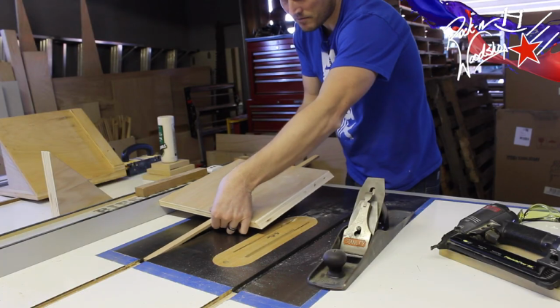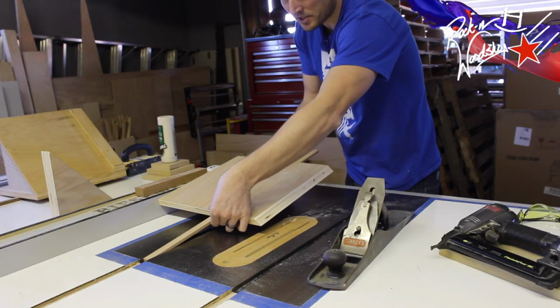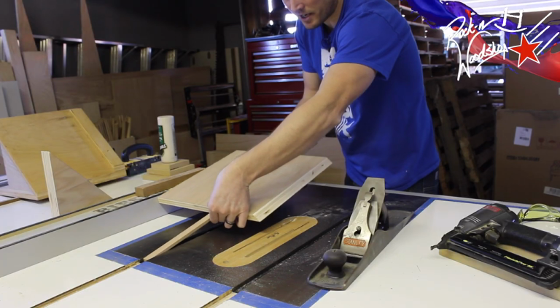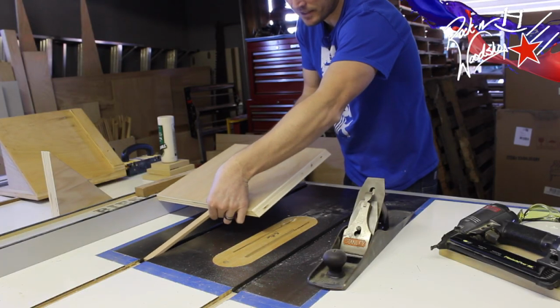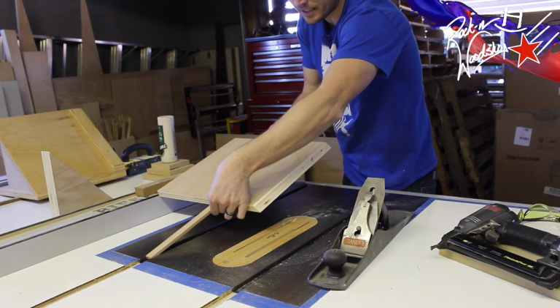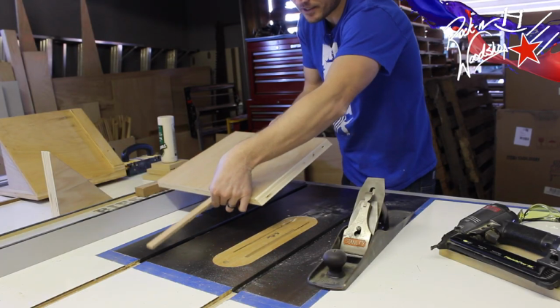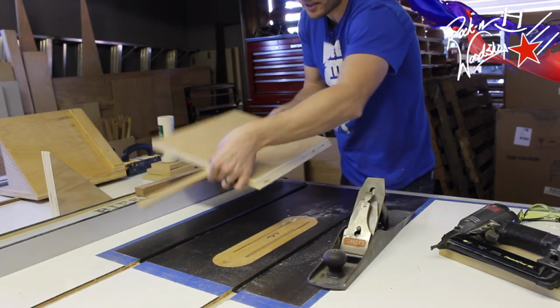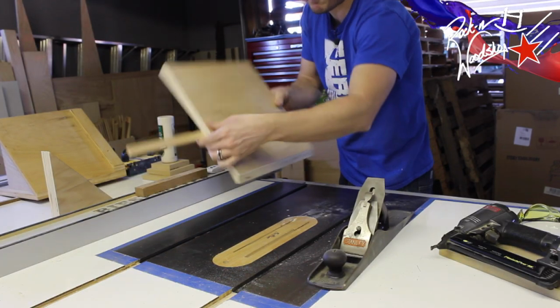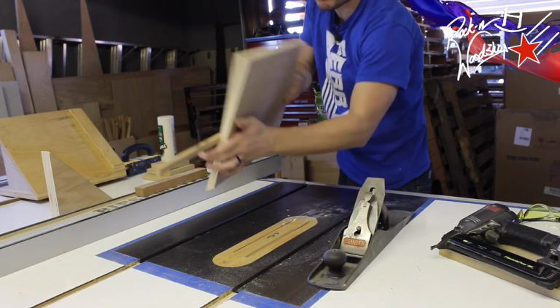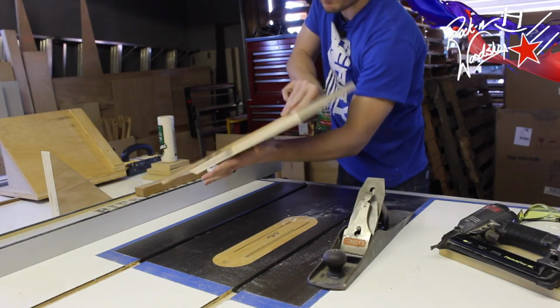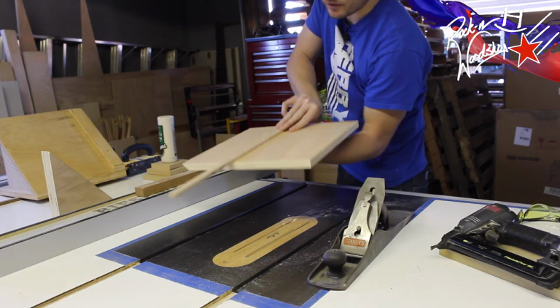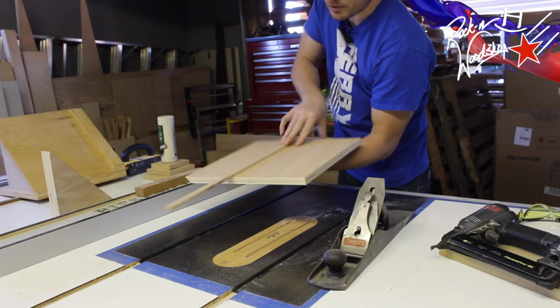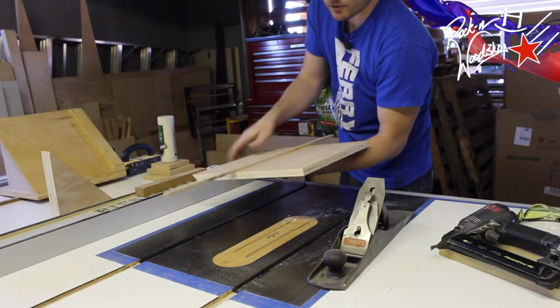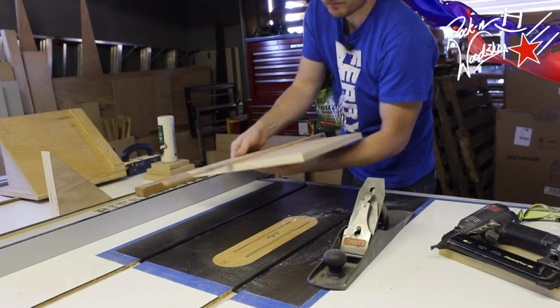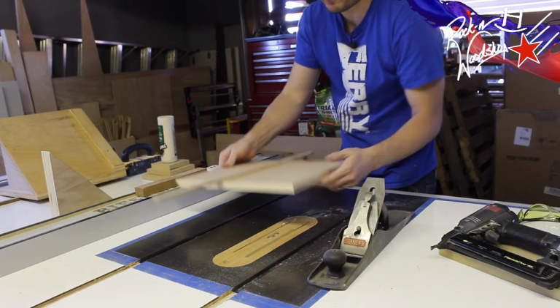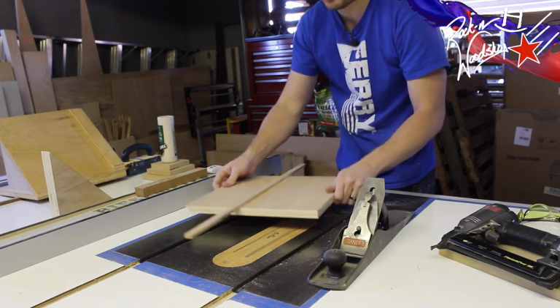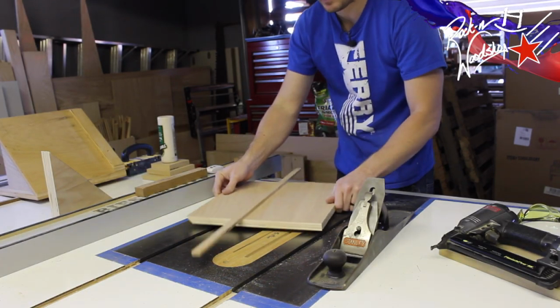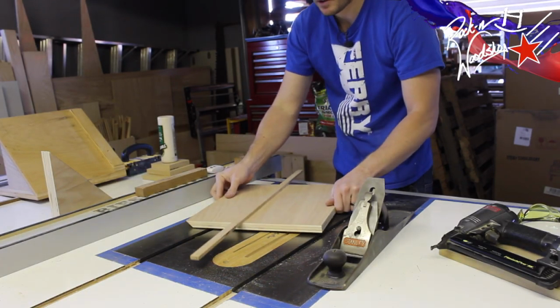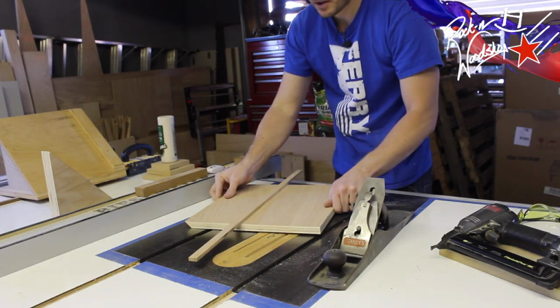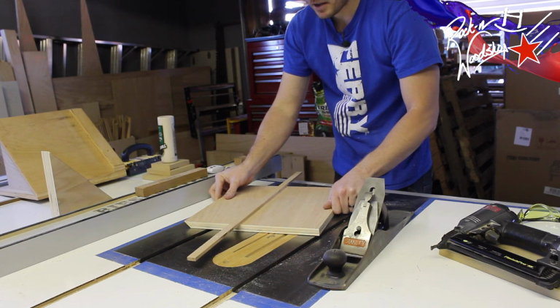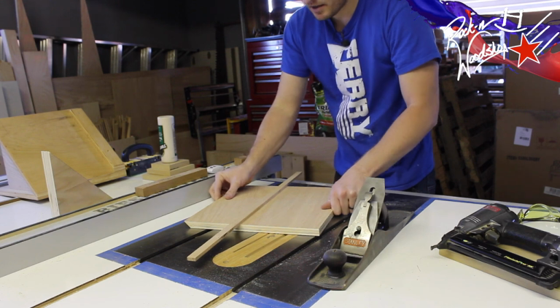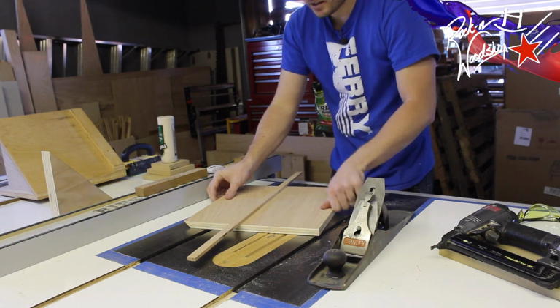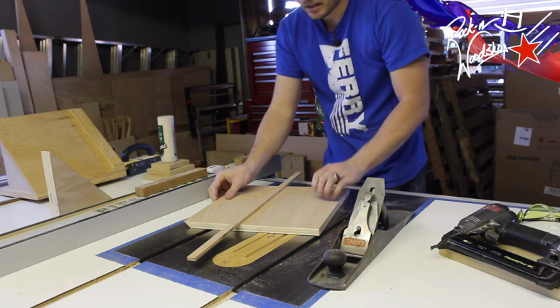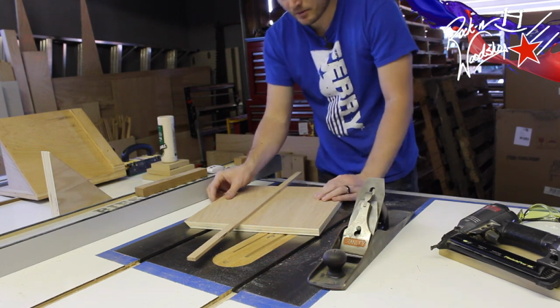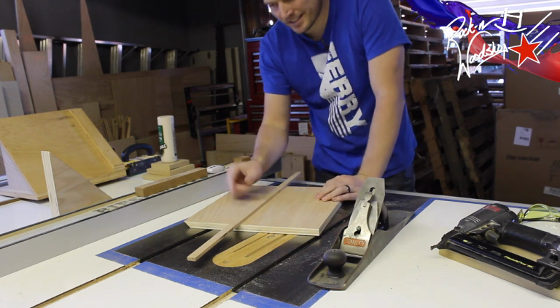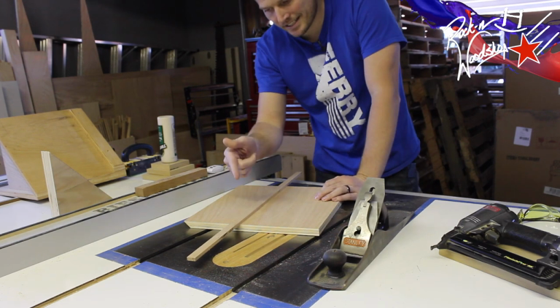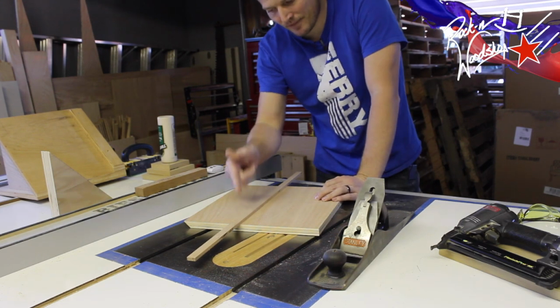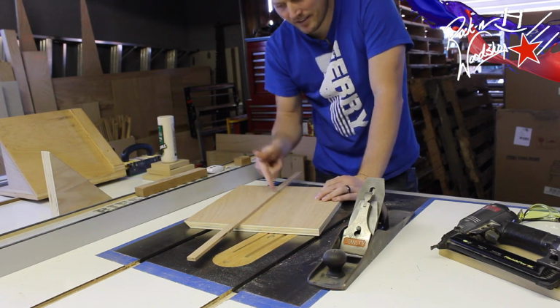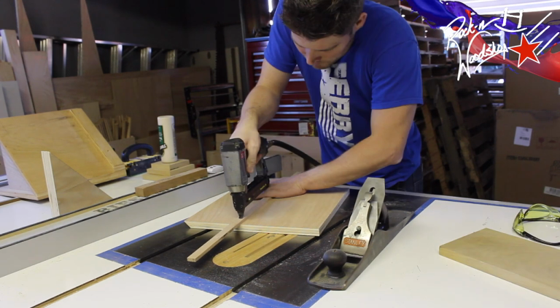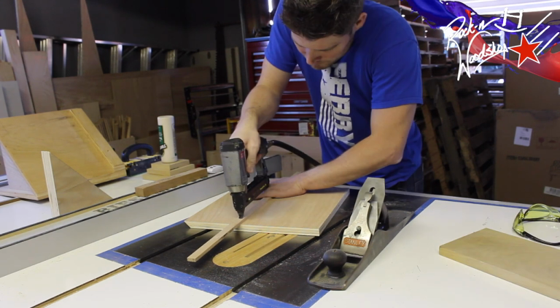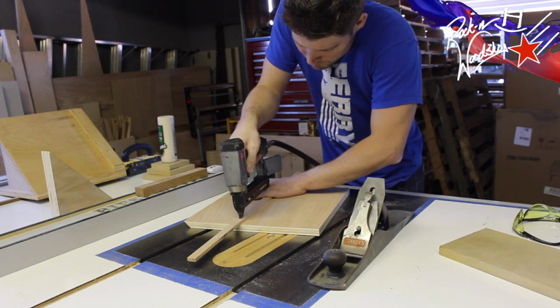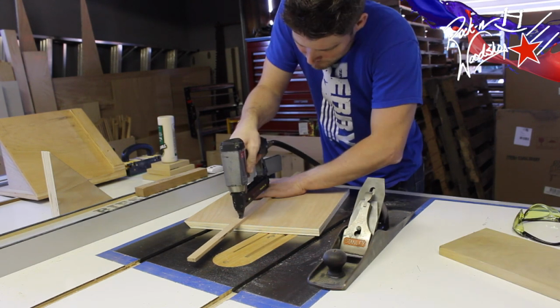Then just carefully lift it out, flip it over. We're going to sink some 5-1/8 inch brads in.